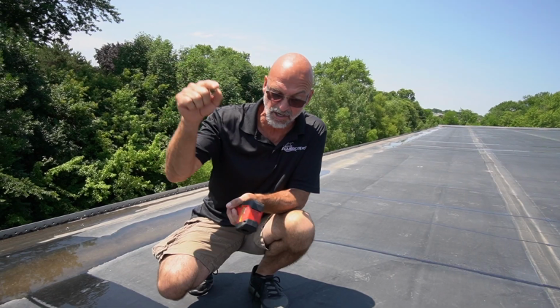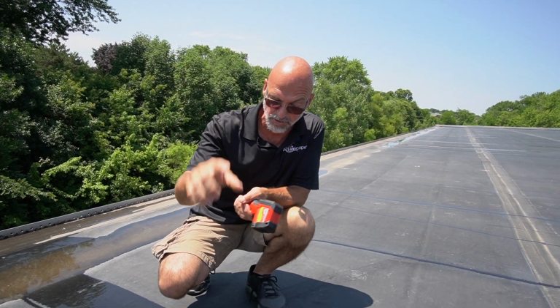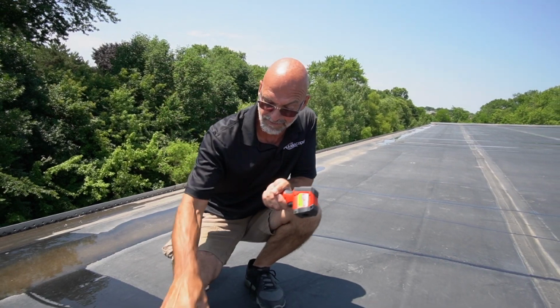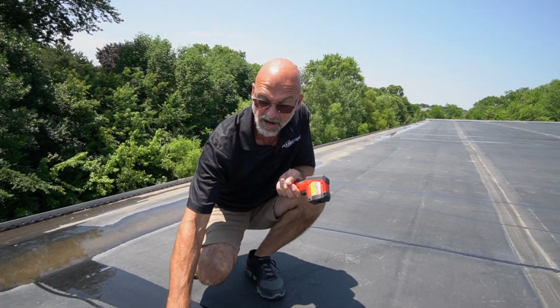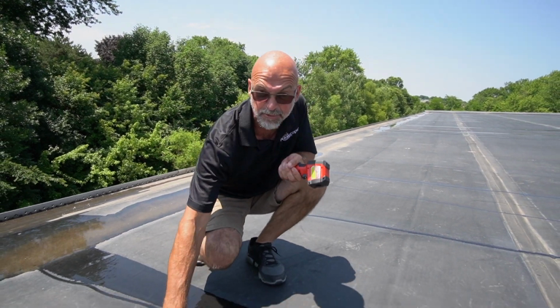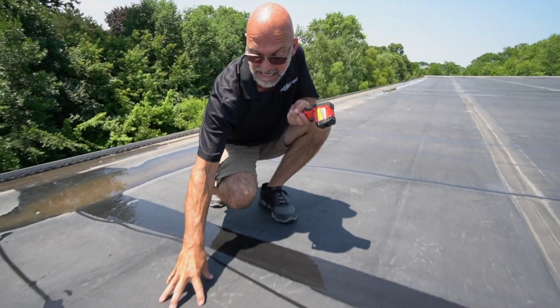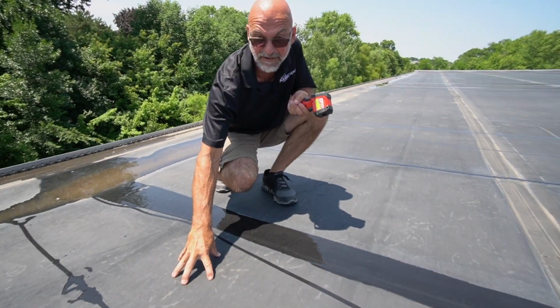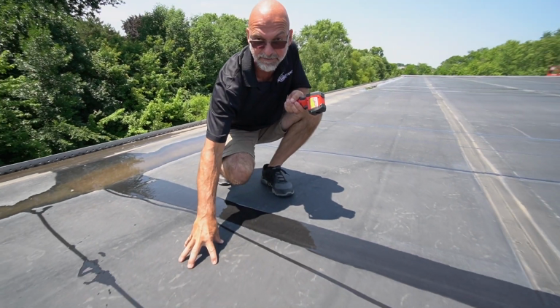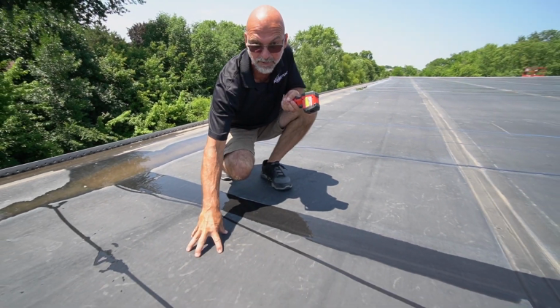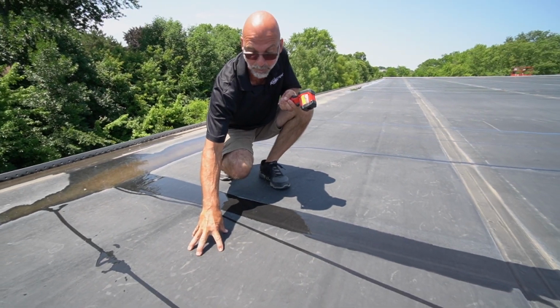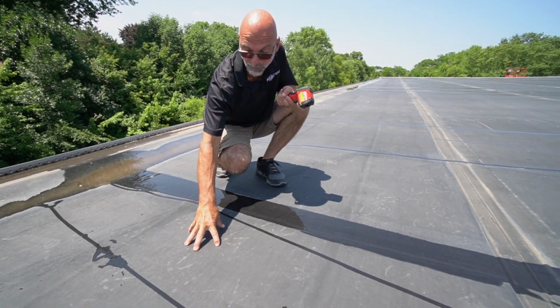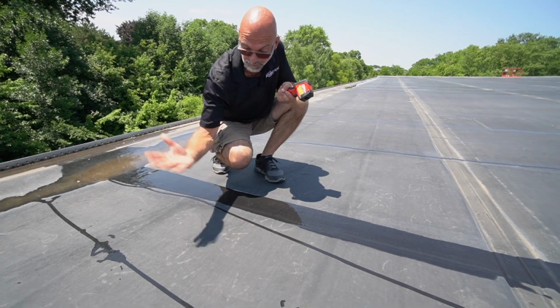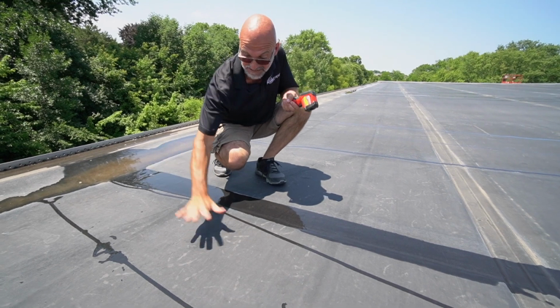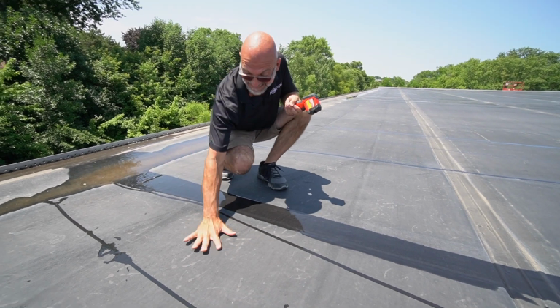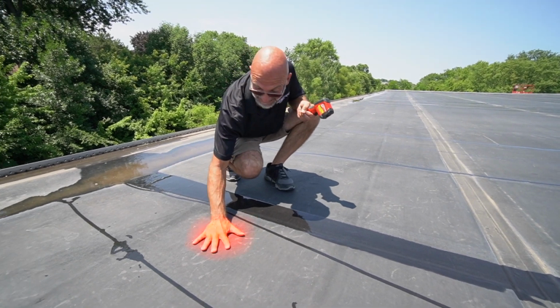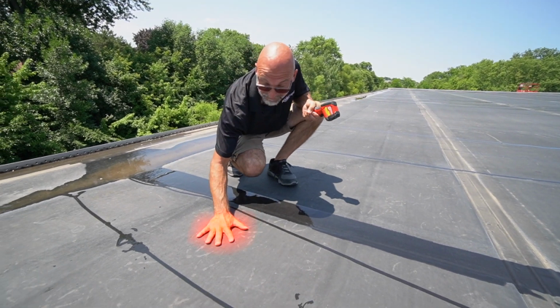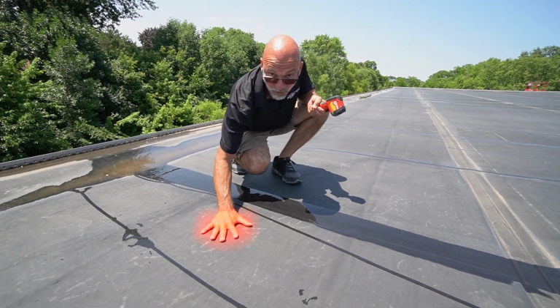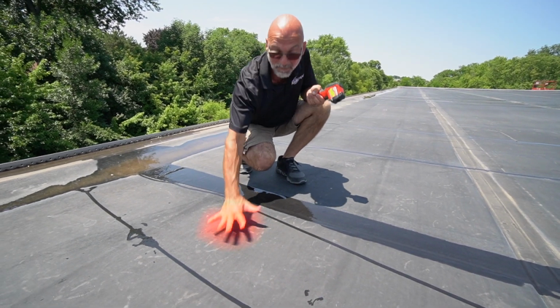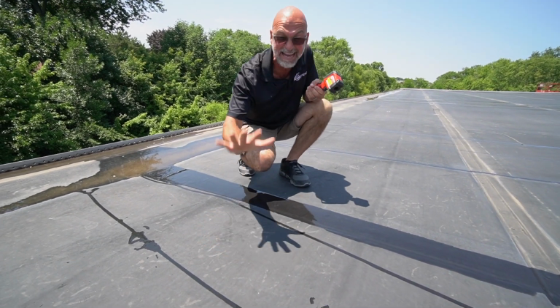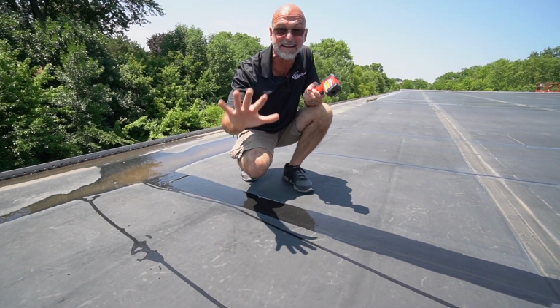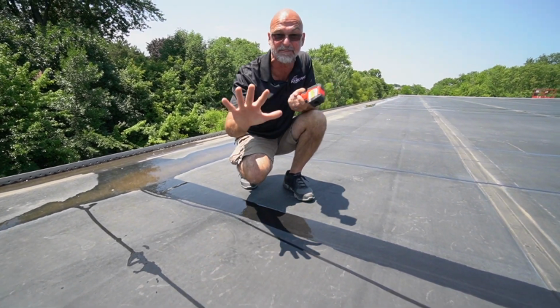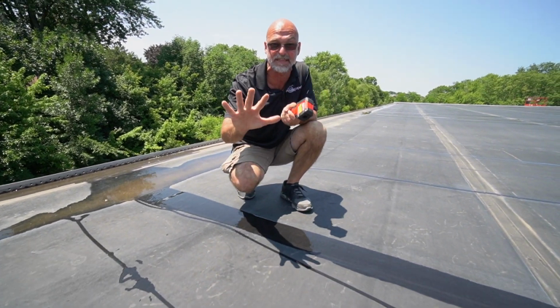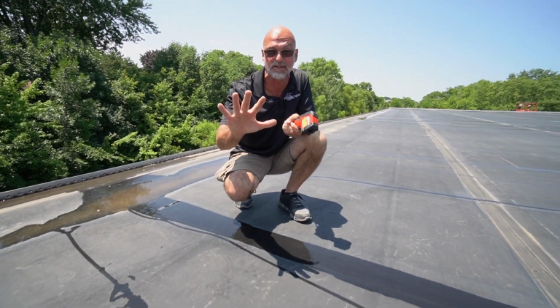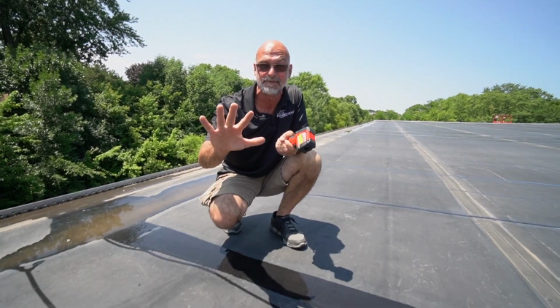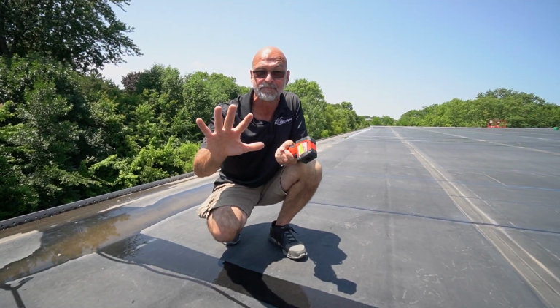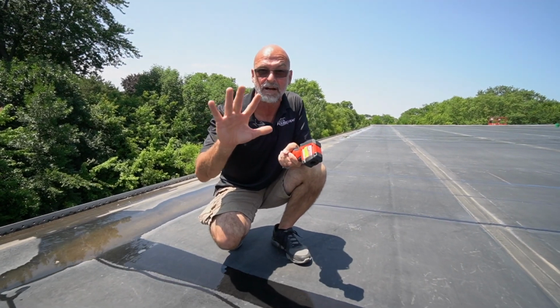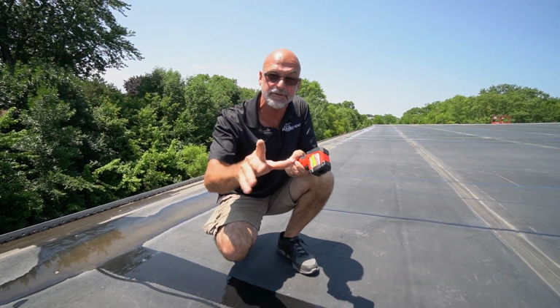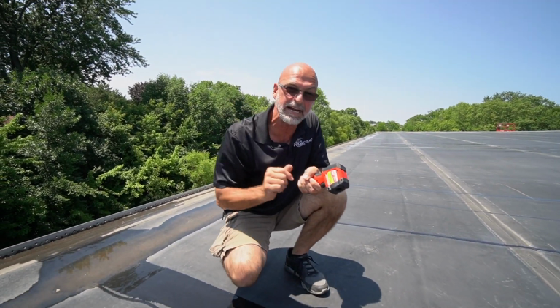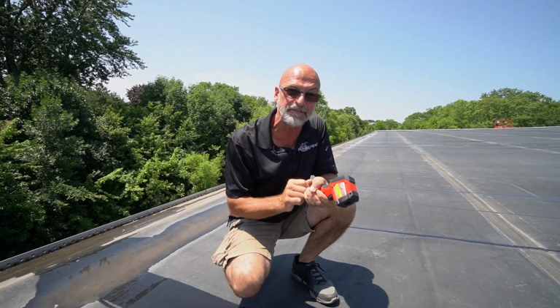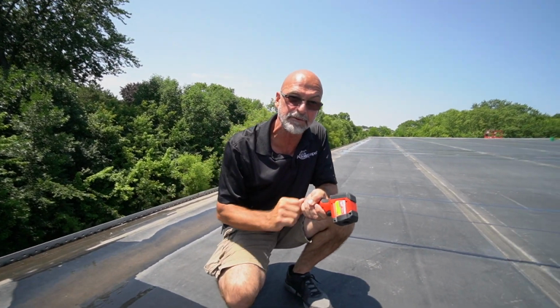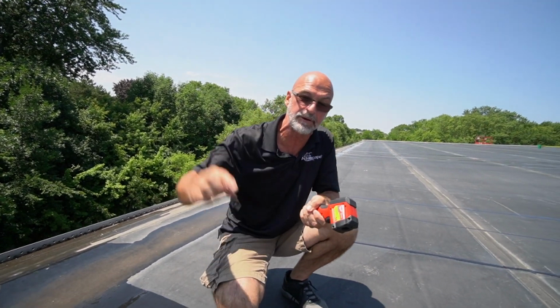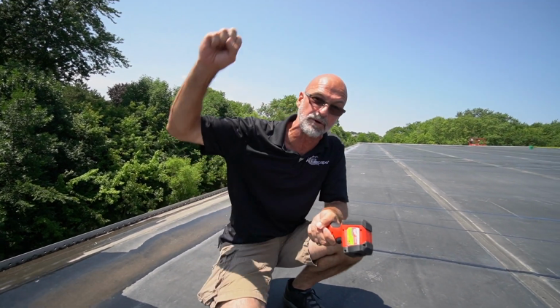So you have a 185-degree roof — I can't even hold my hand on it for that long. Rainwater pours down on it, cools the roof down a little bit, but now you have scalding hot water going into our storm sewers.